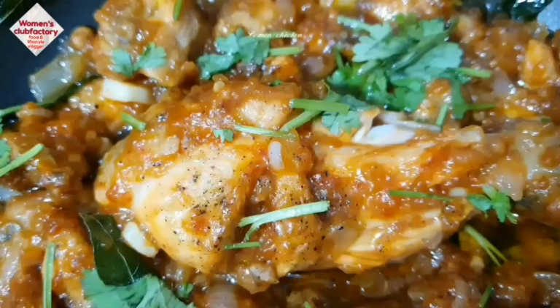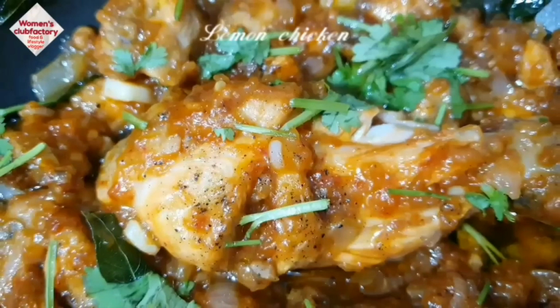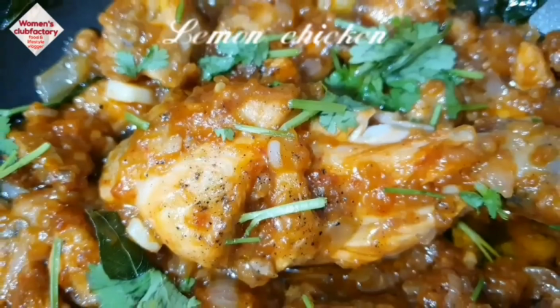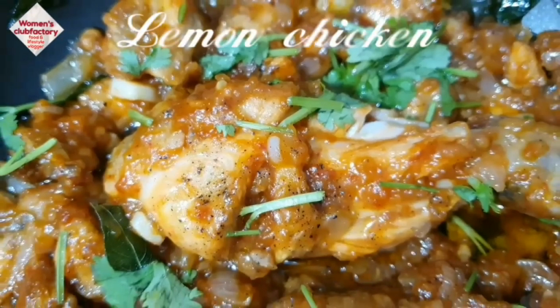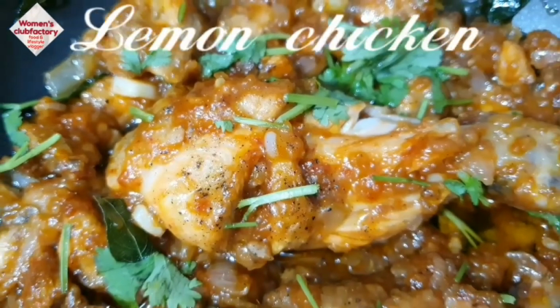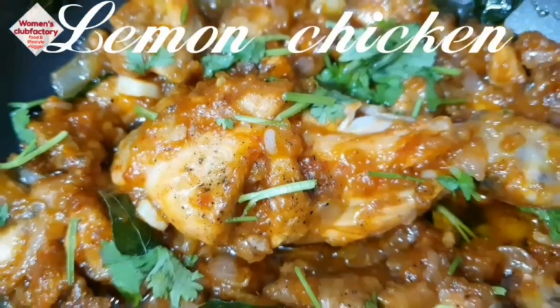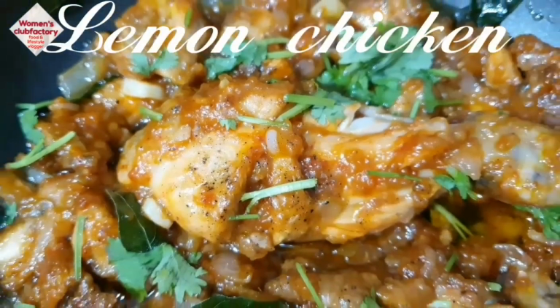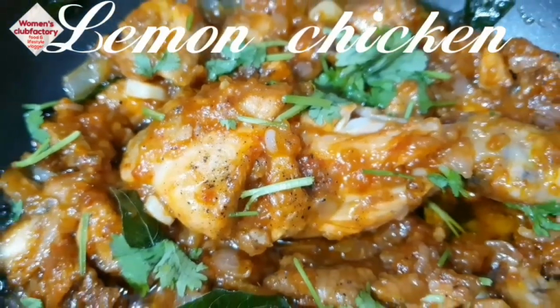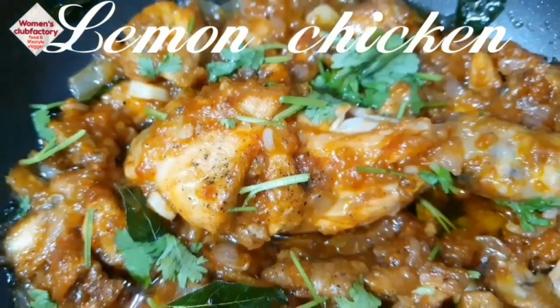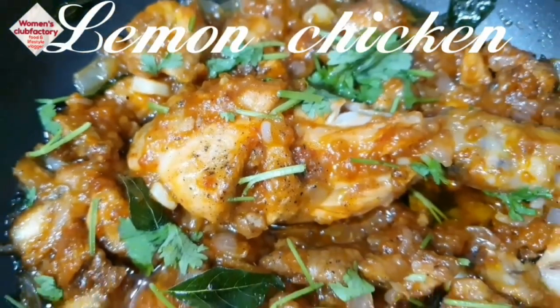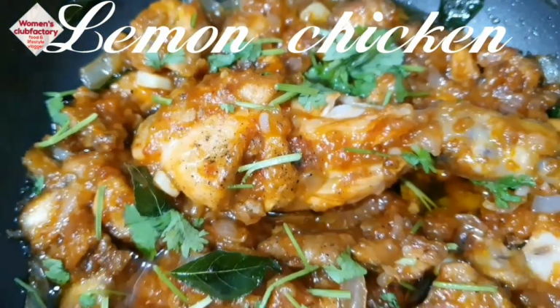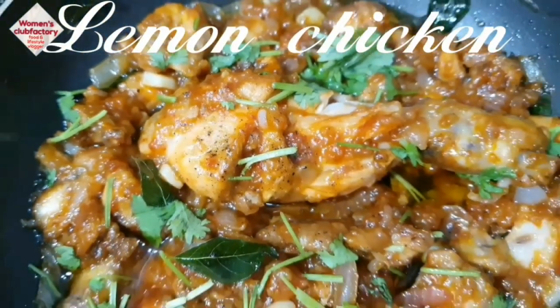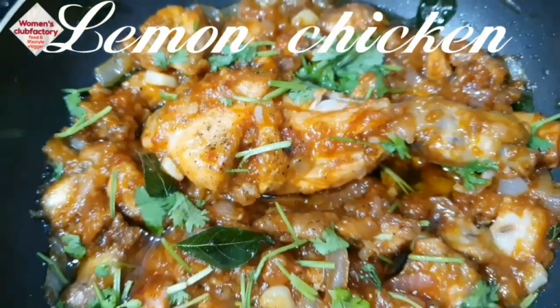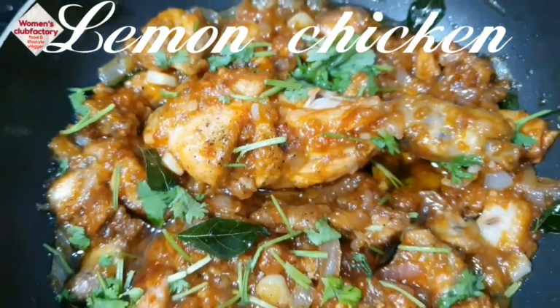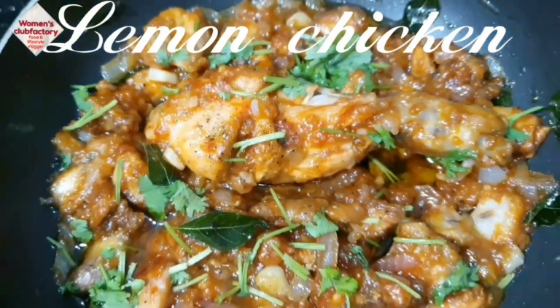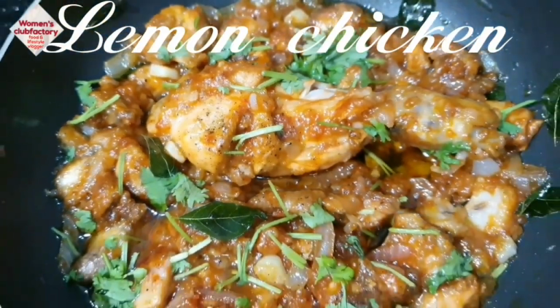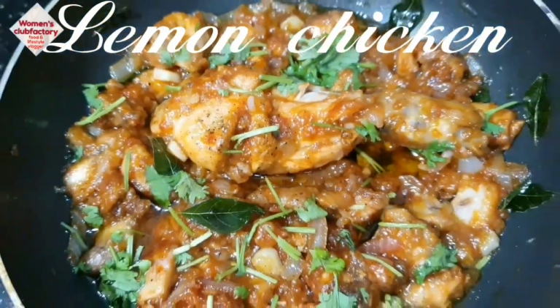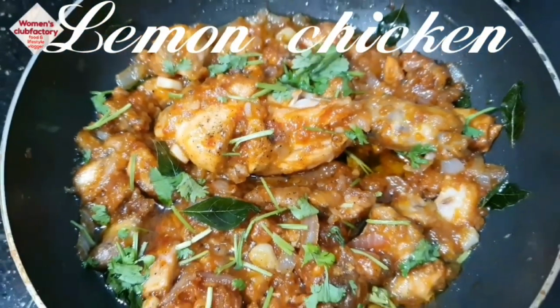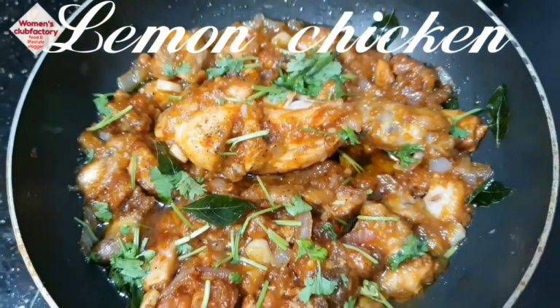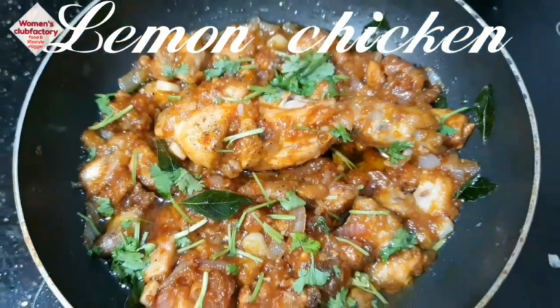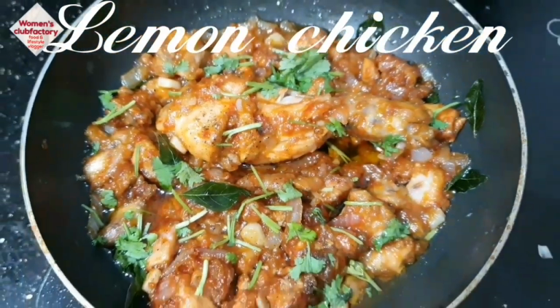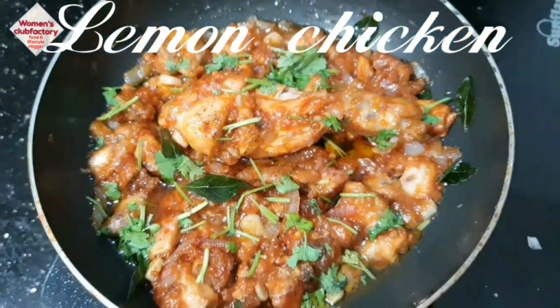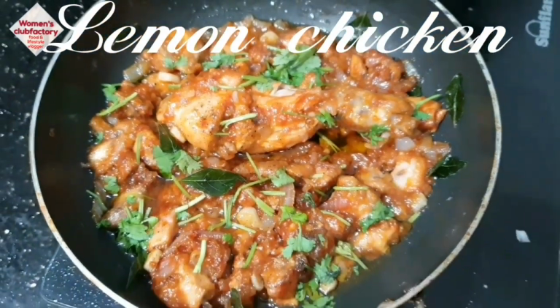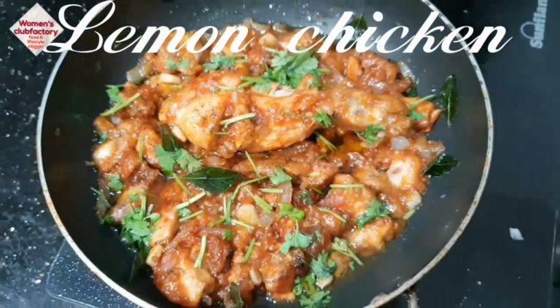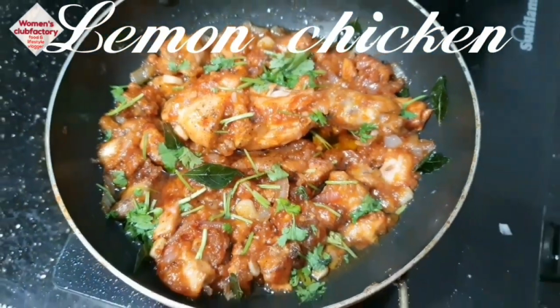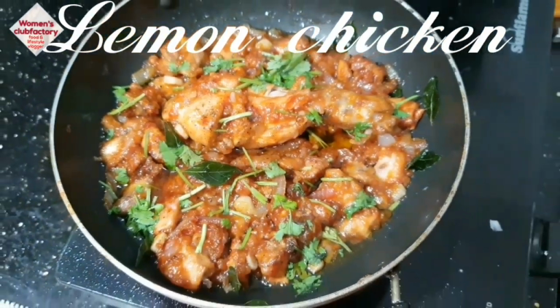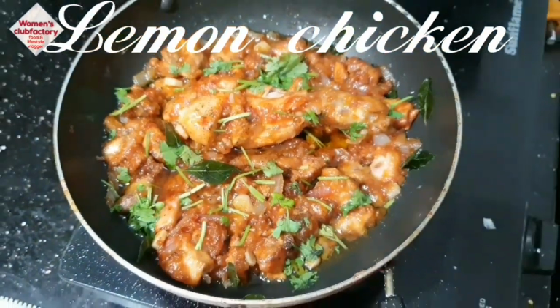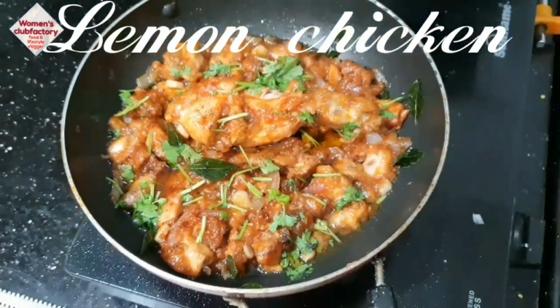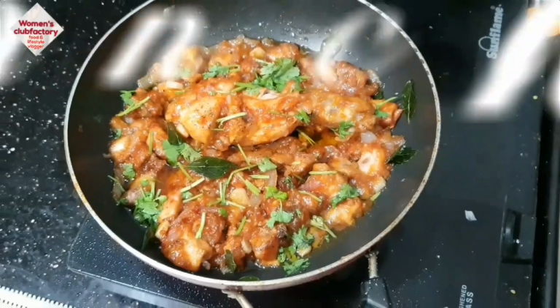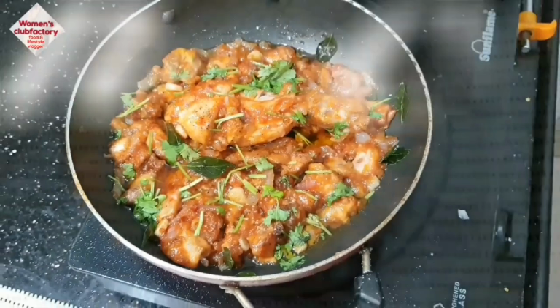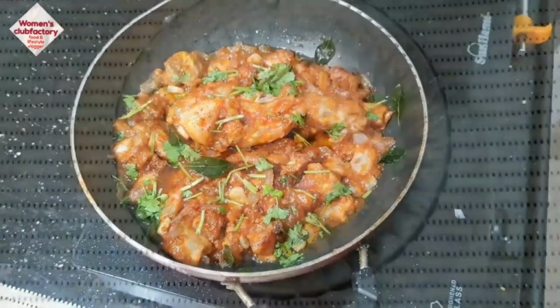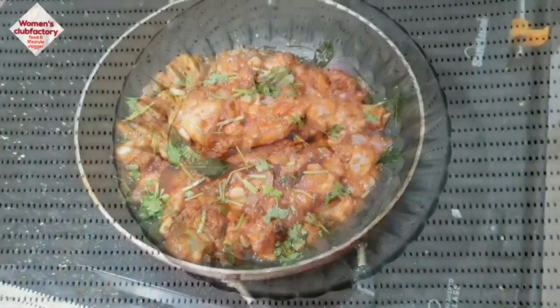Hi Friends! Welcome to Women's Club Factory! Now we are going to make a super lemon chicken.